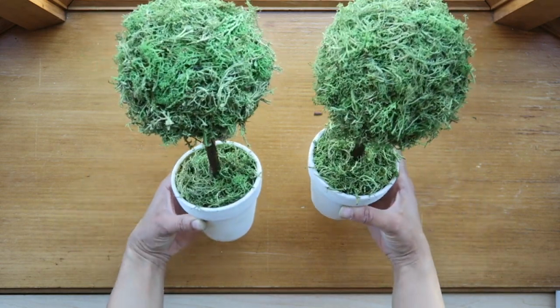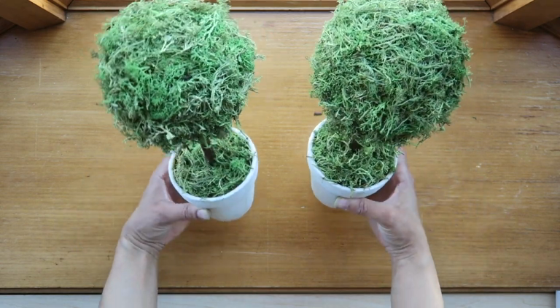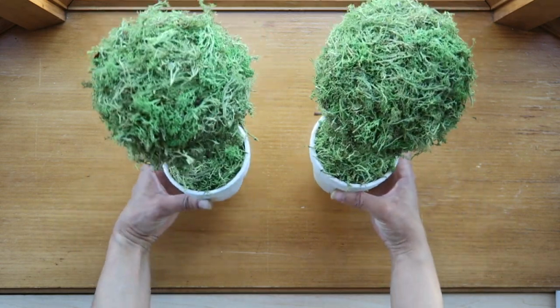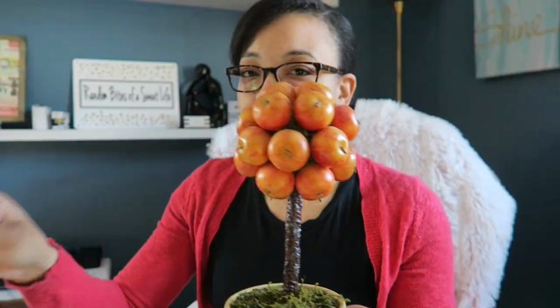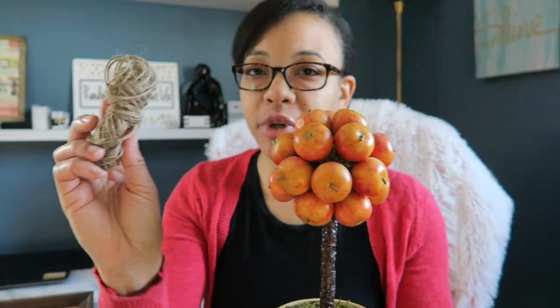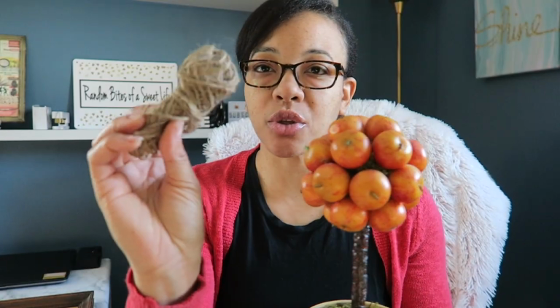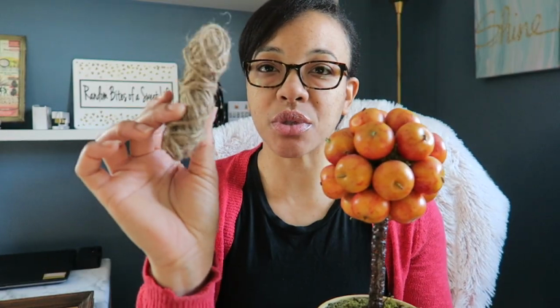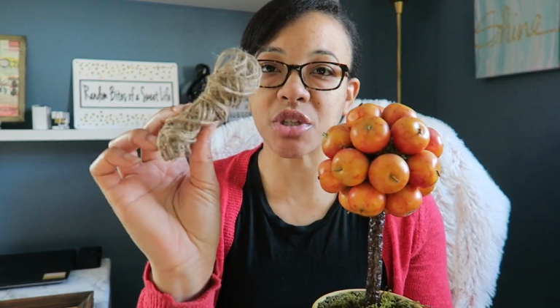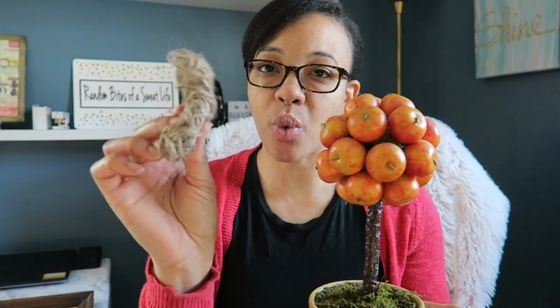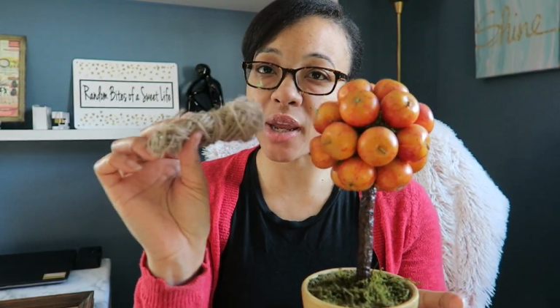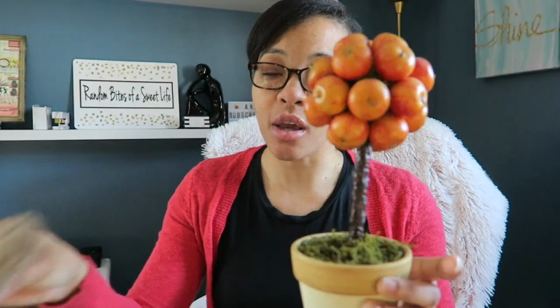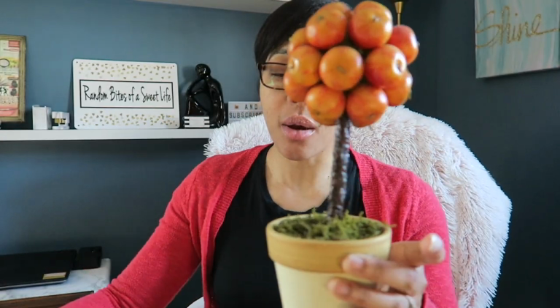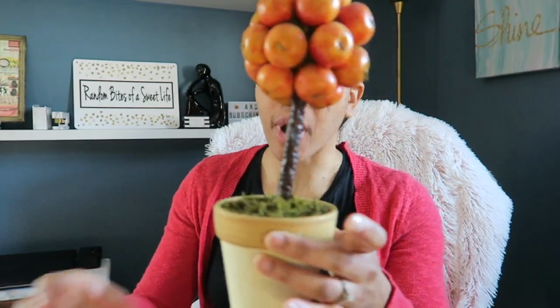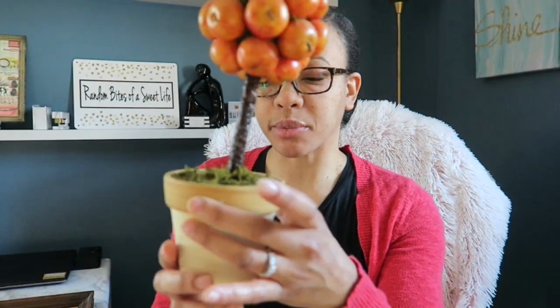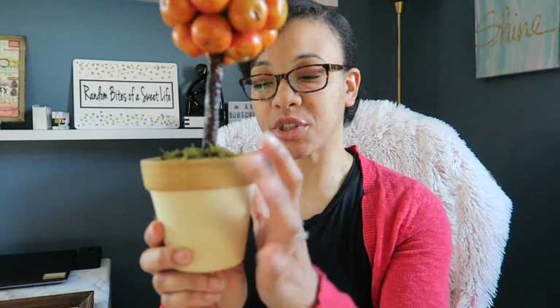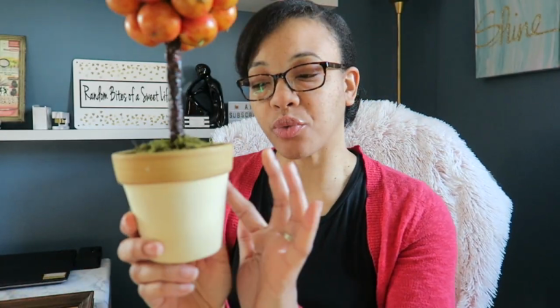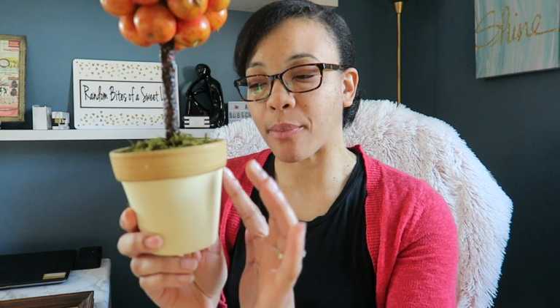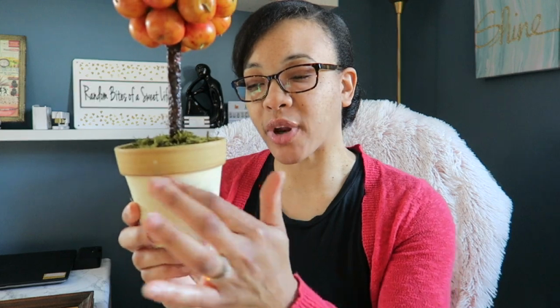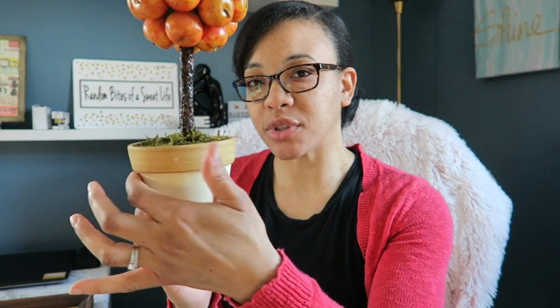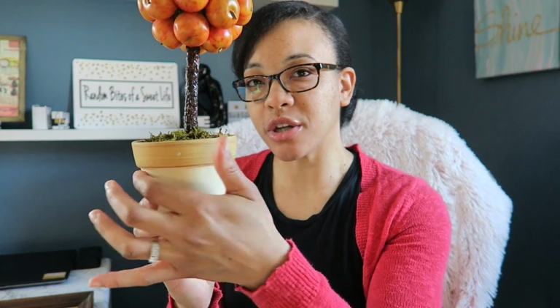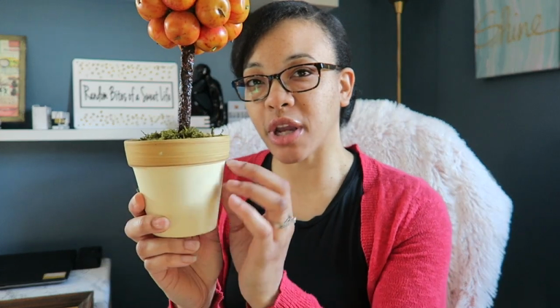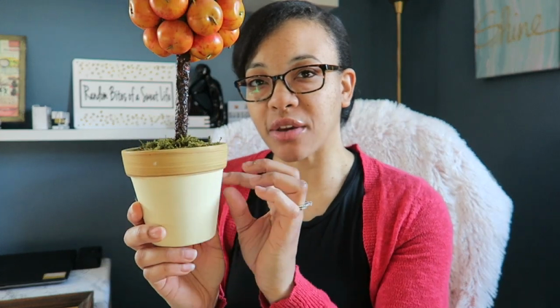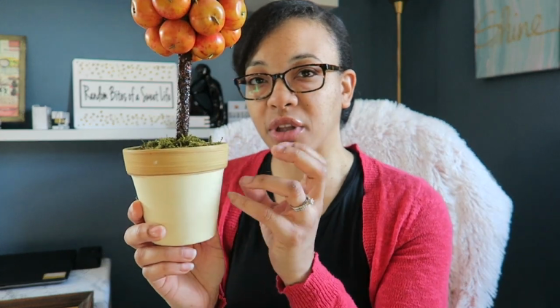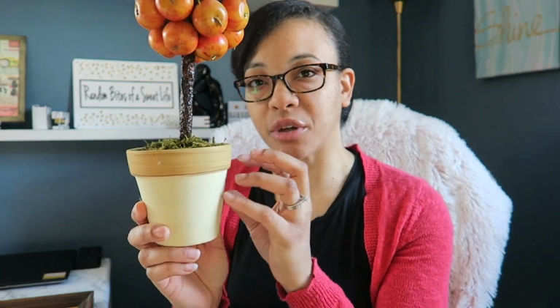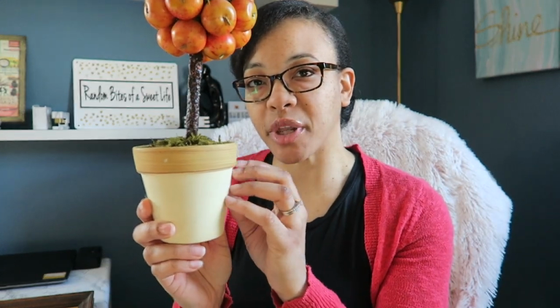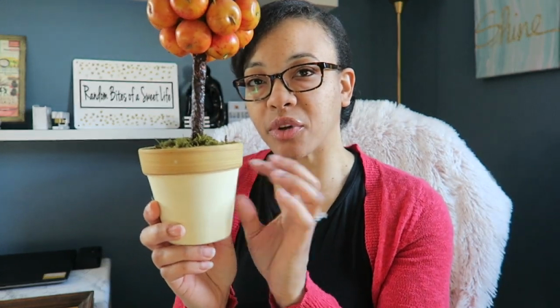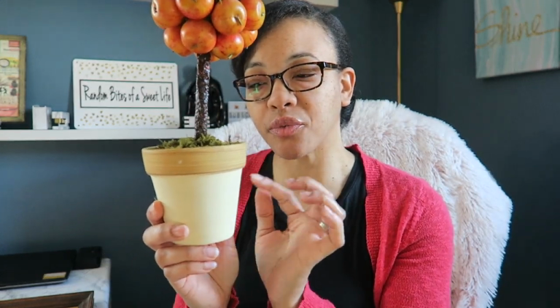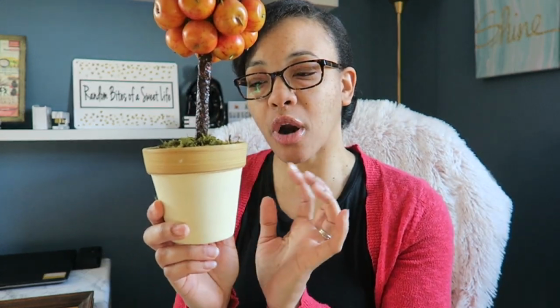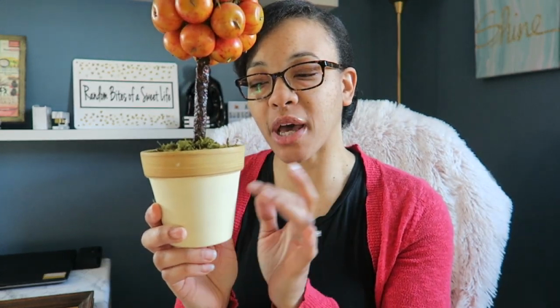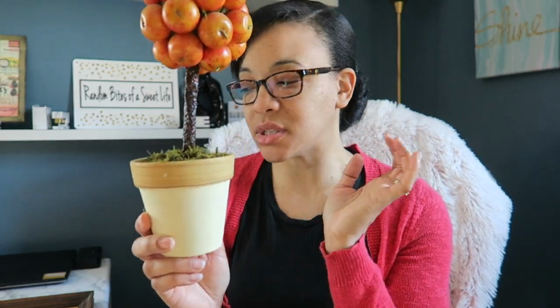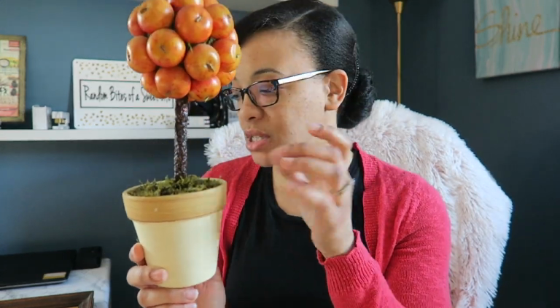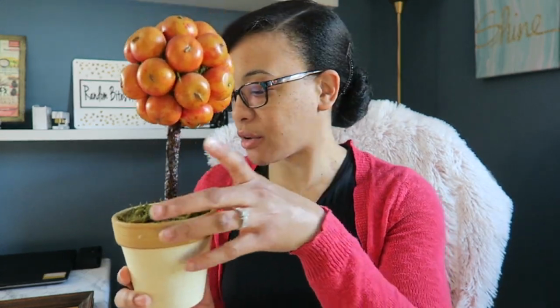I'm going to use this twine, probably to wrap around here and give it a little bit of a farmhouse detail.